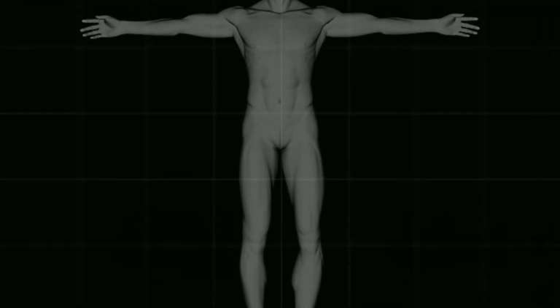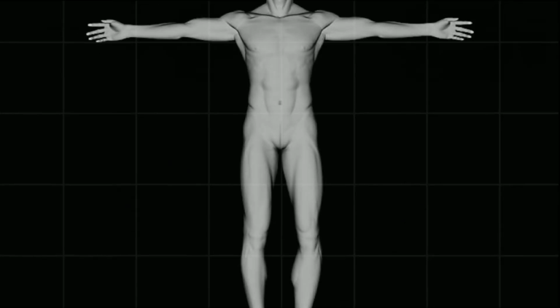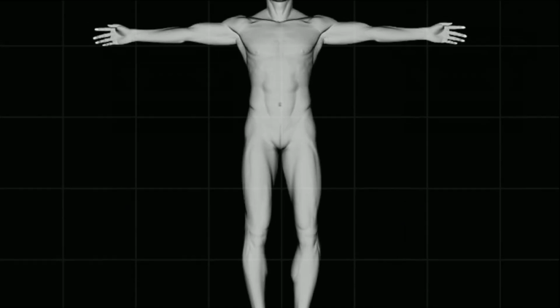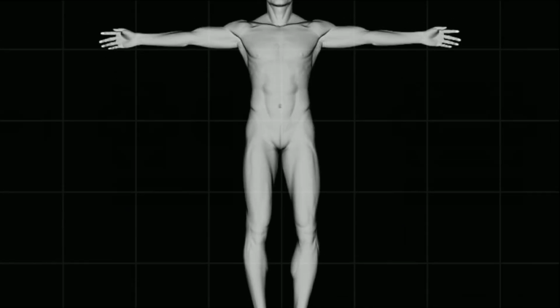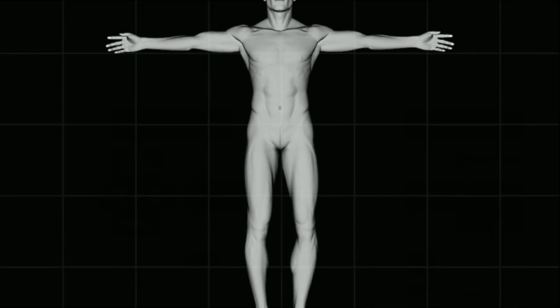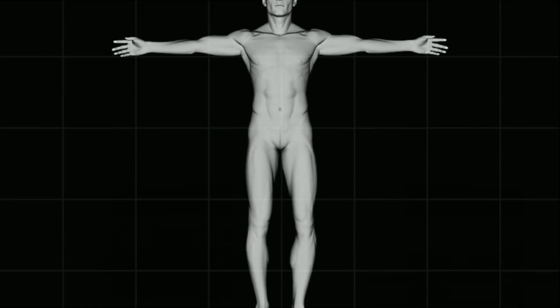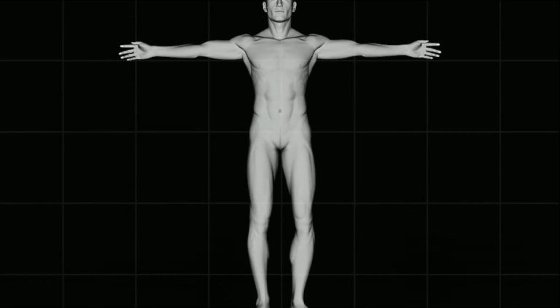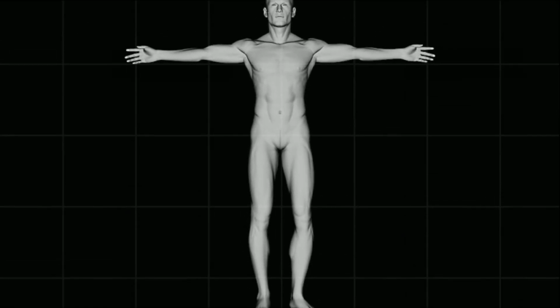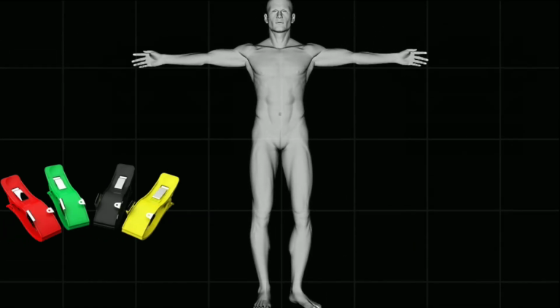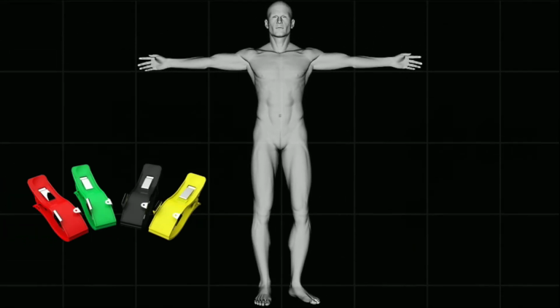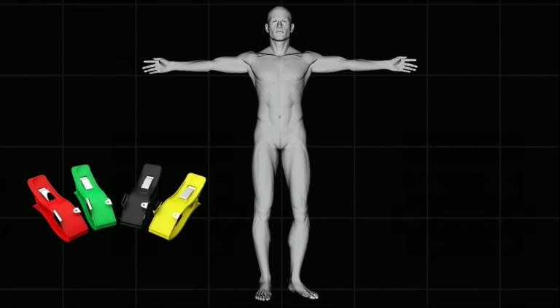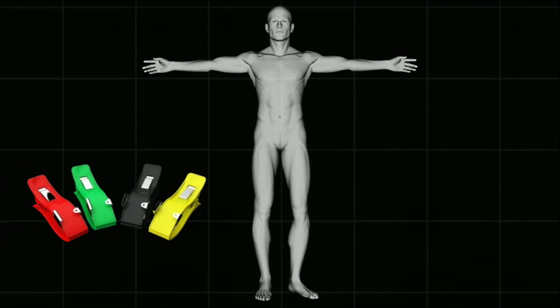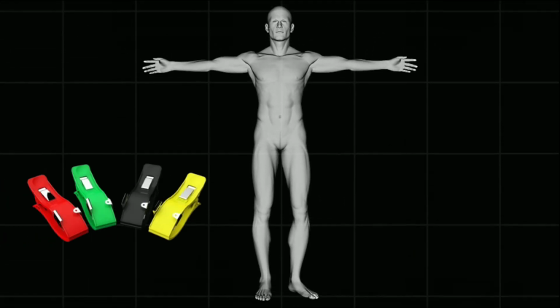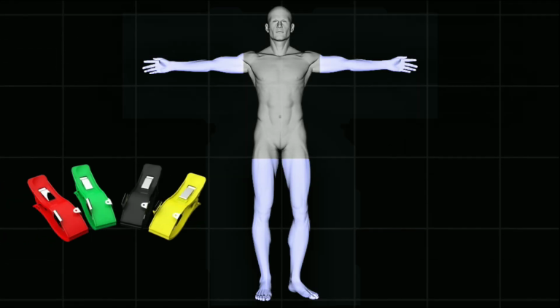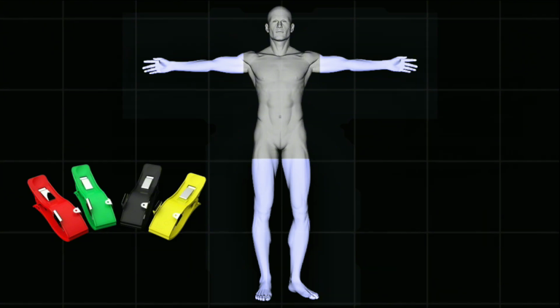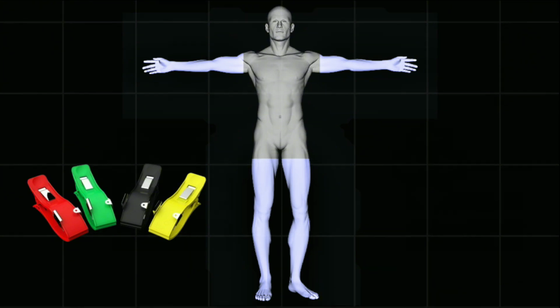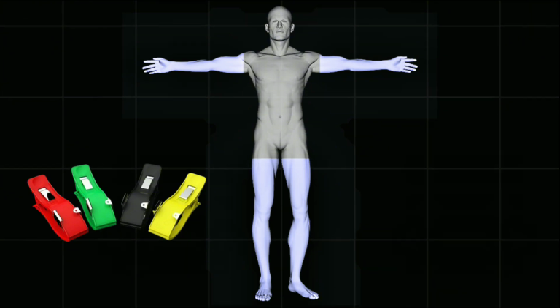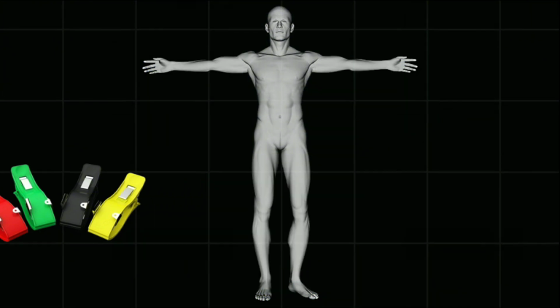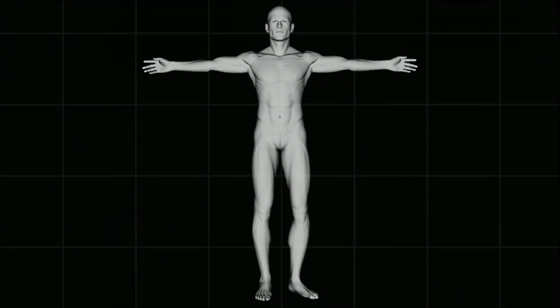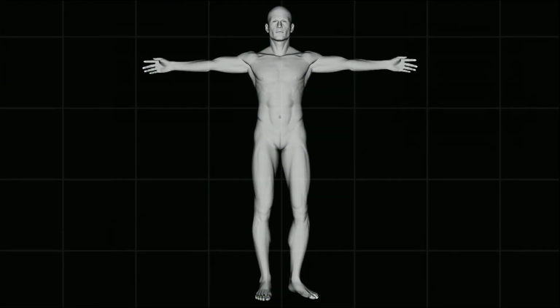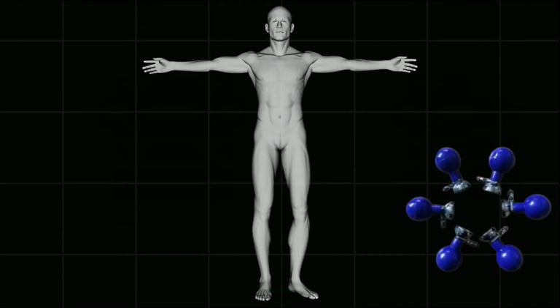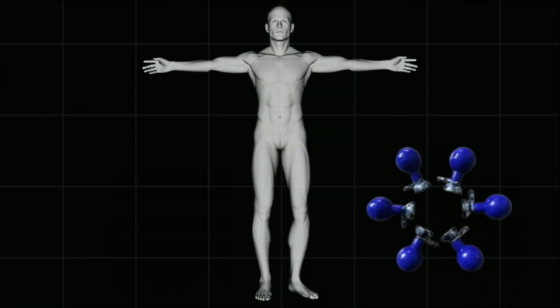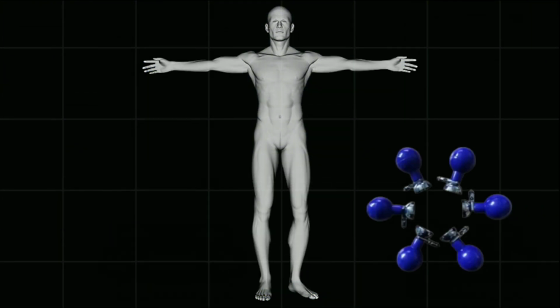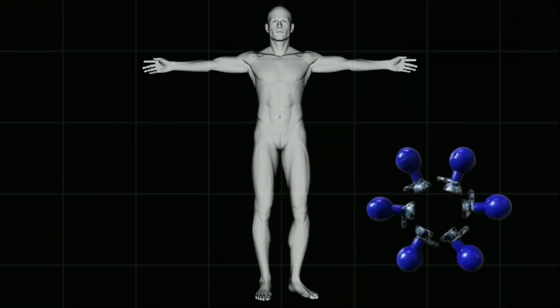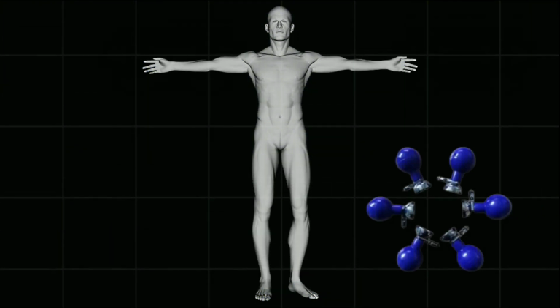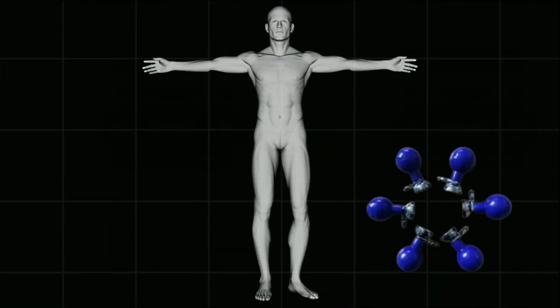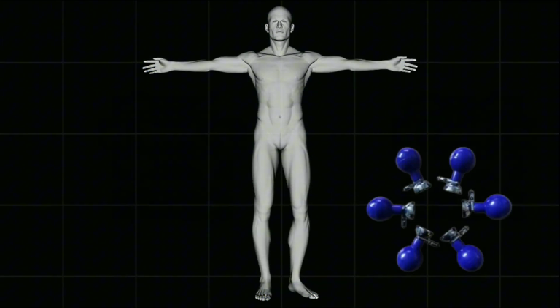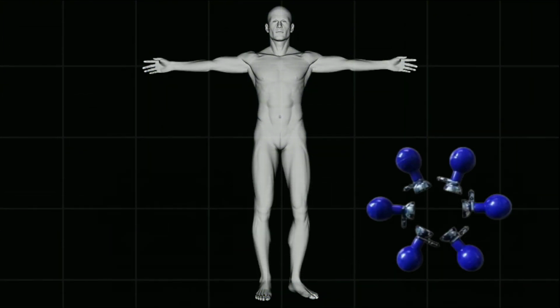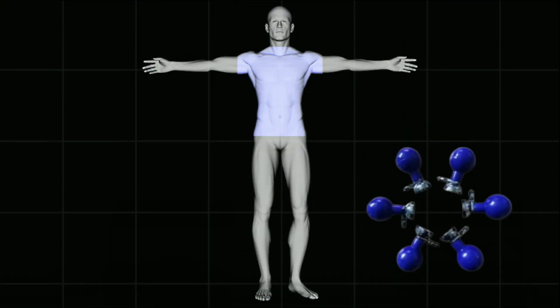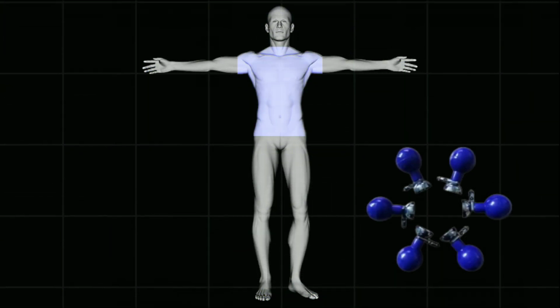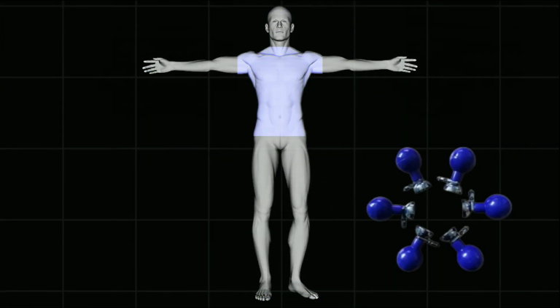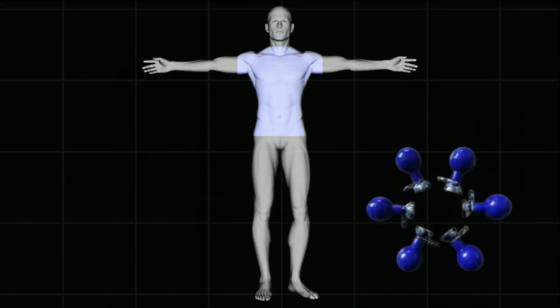Out of these 10, the limb leads are attached on the limbs and the other 6 leads are attached on the chest.